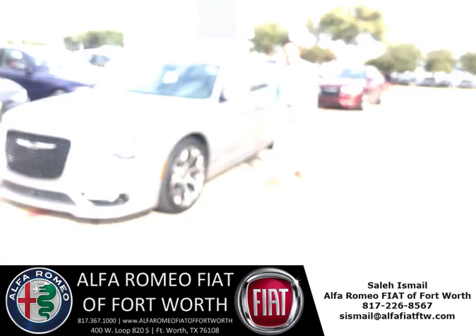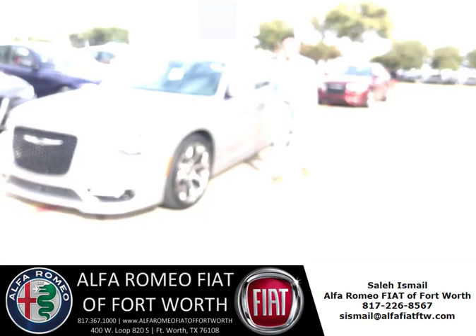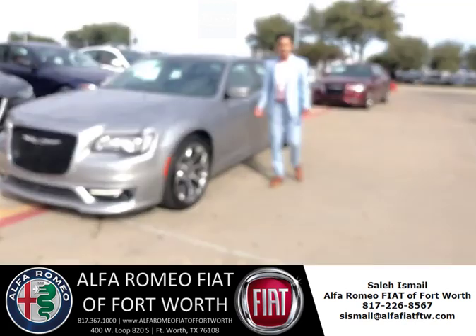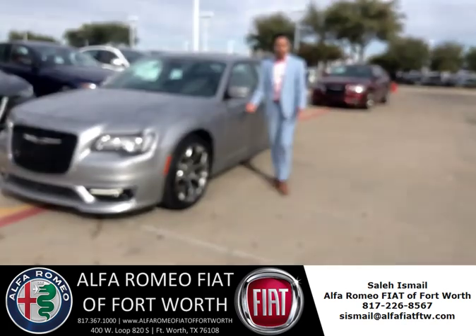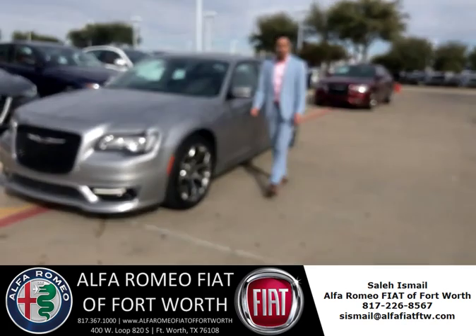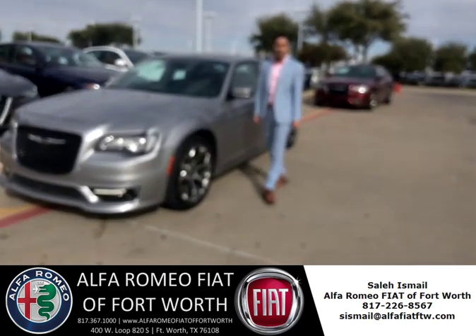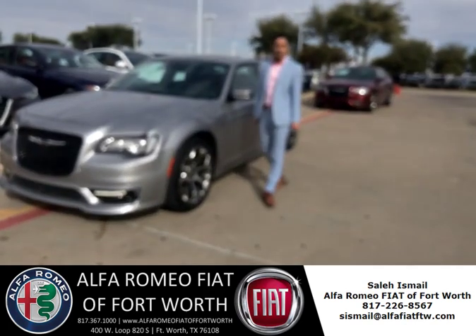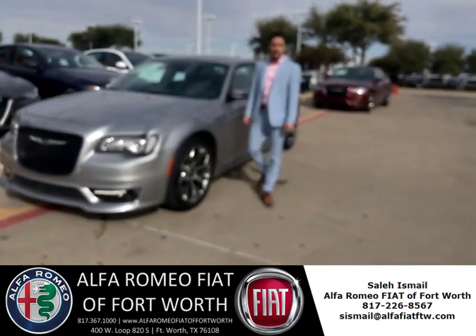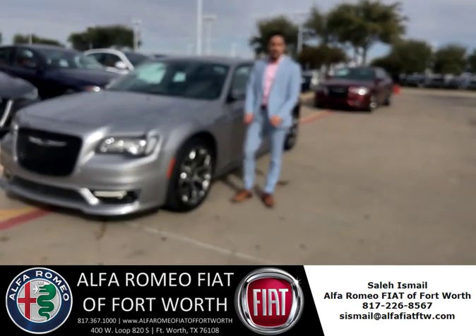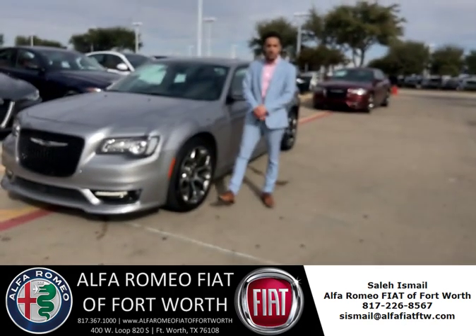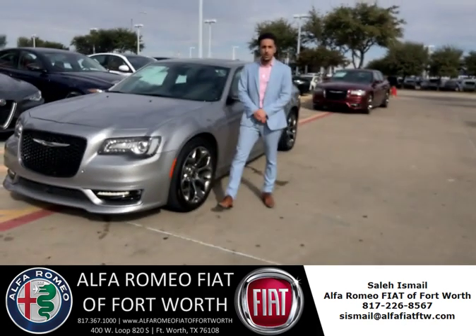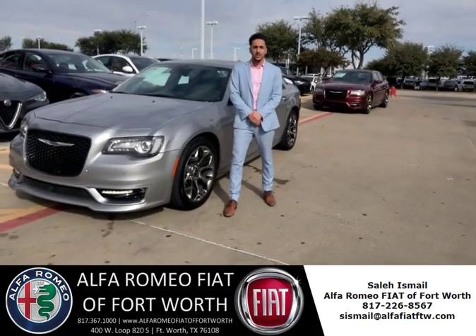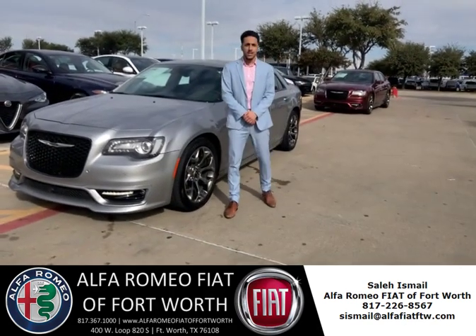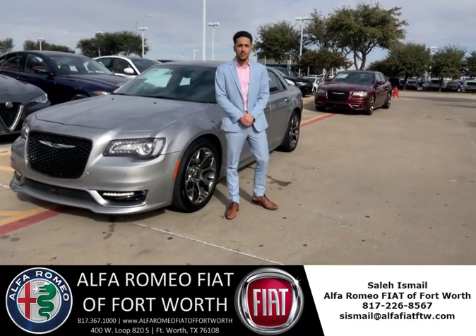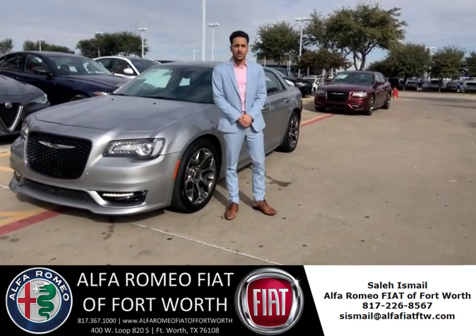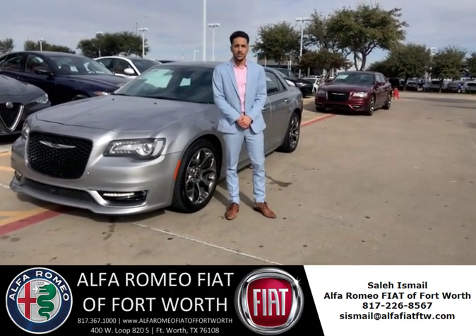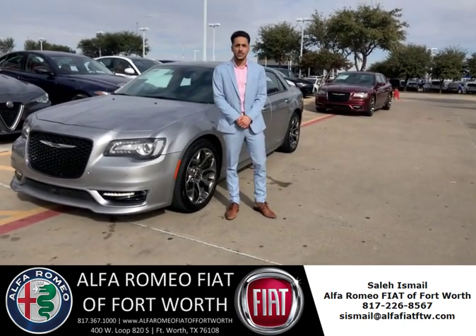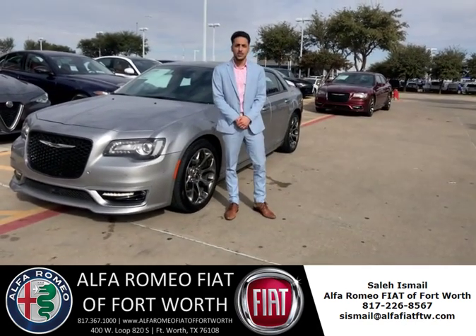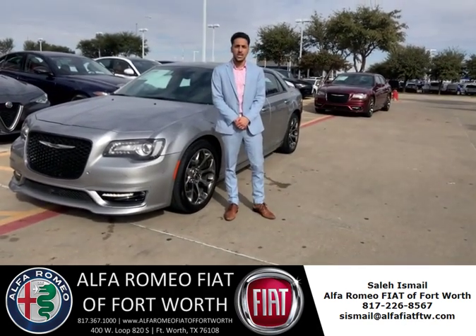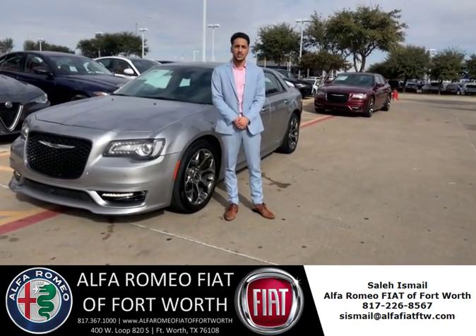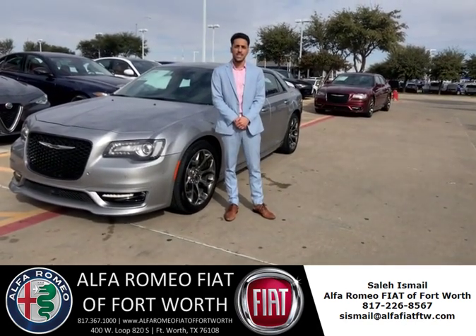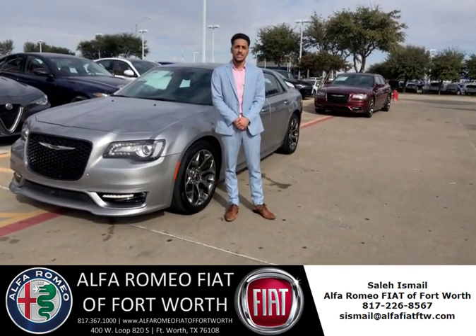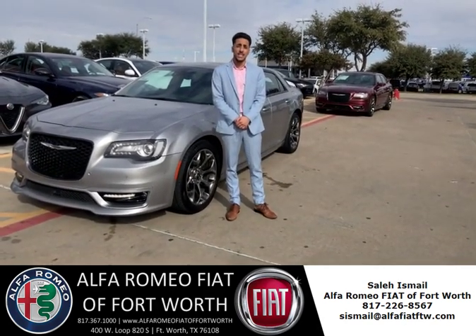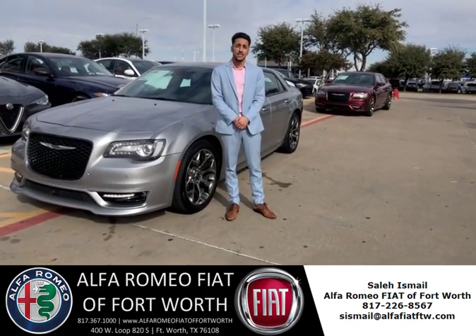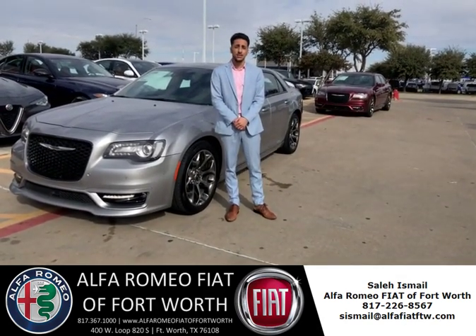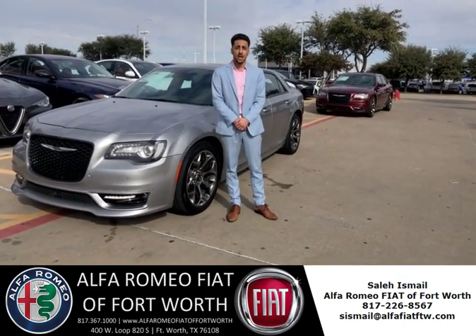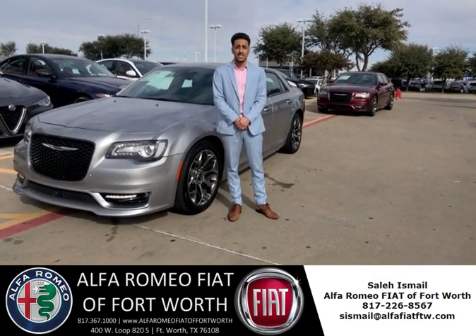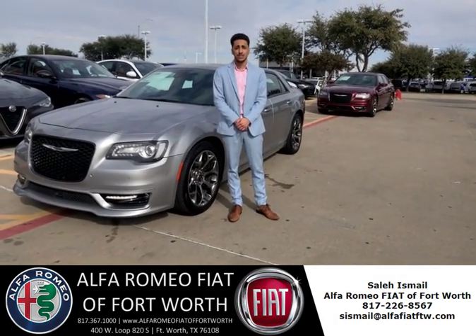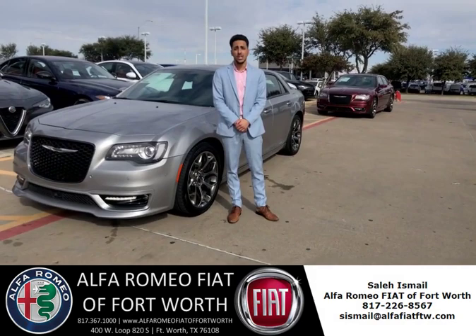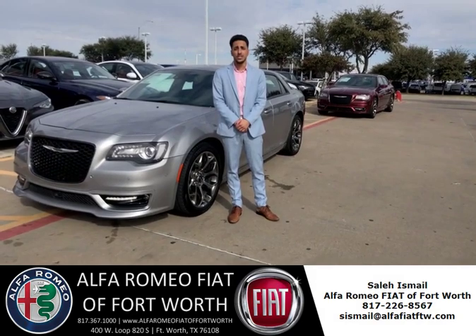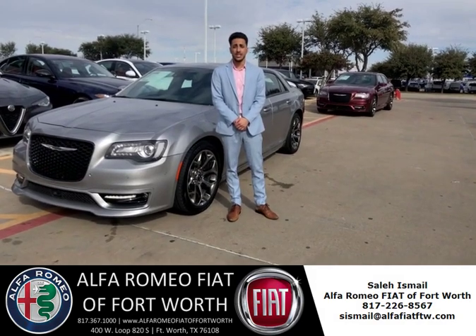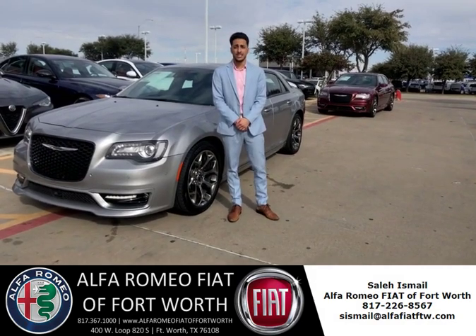Hi guys, this is Sal from A Beautiful World. Today I will be introducing you to a 2018 Carsten 300S.